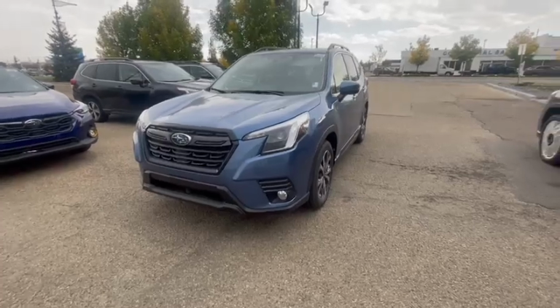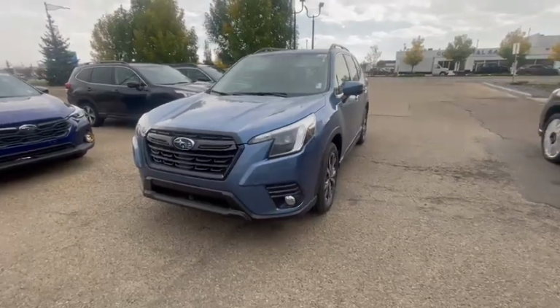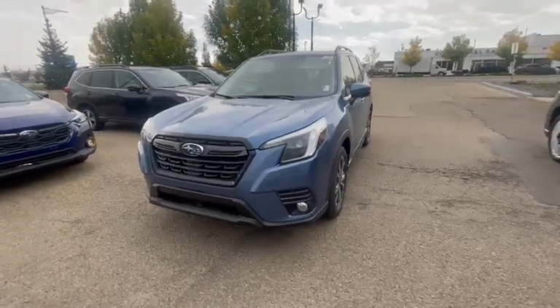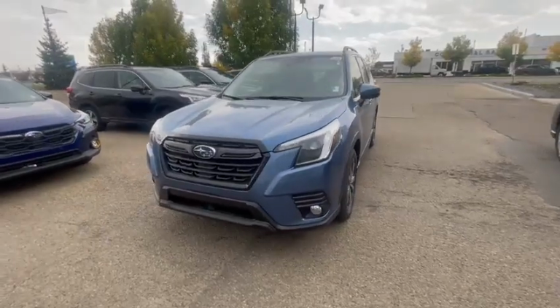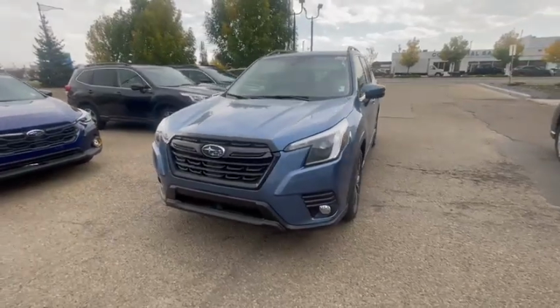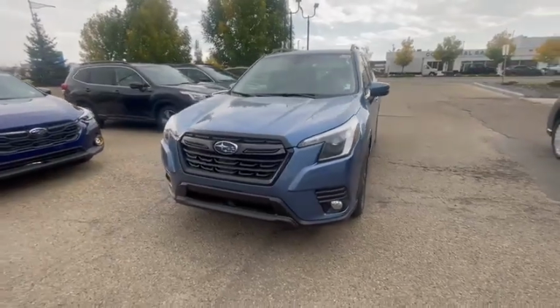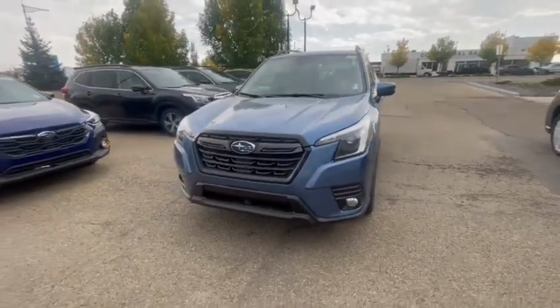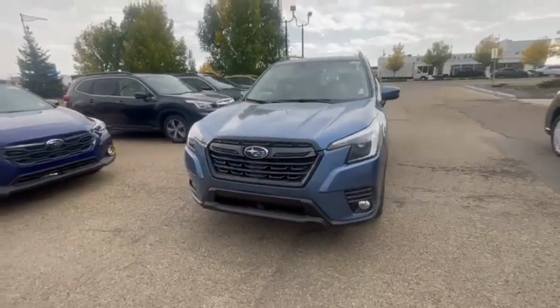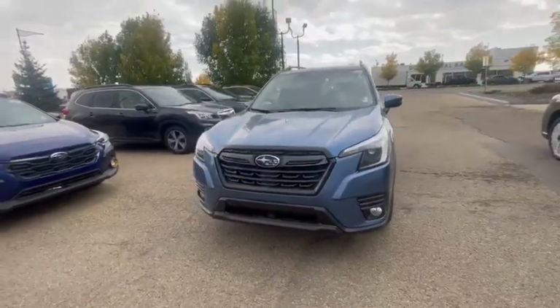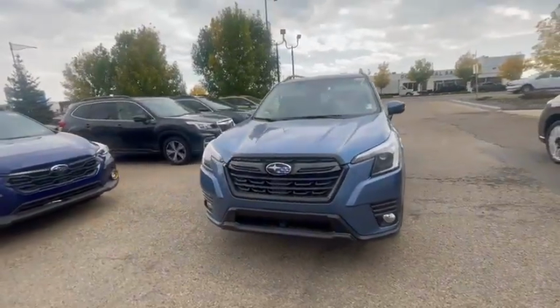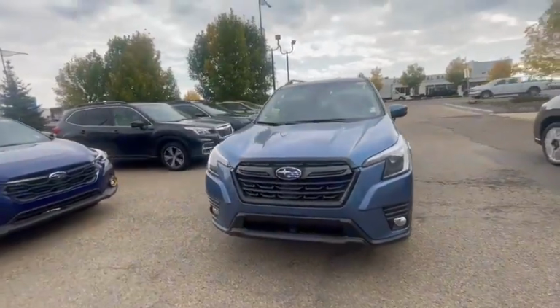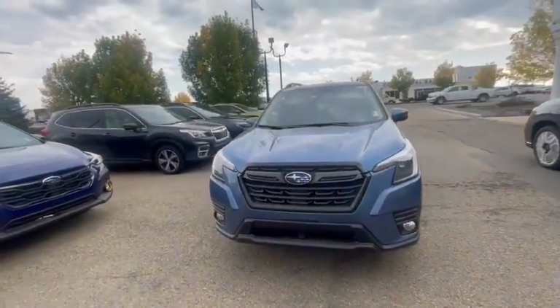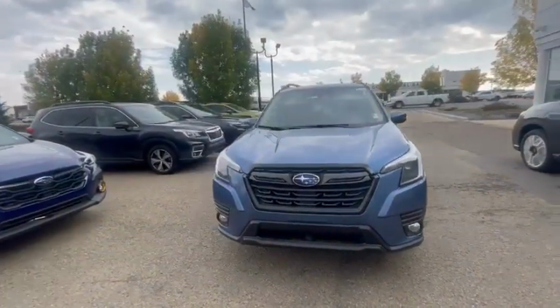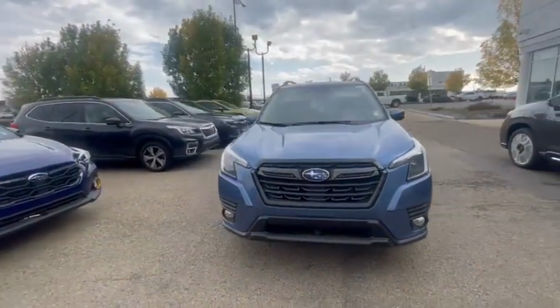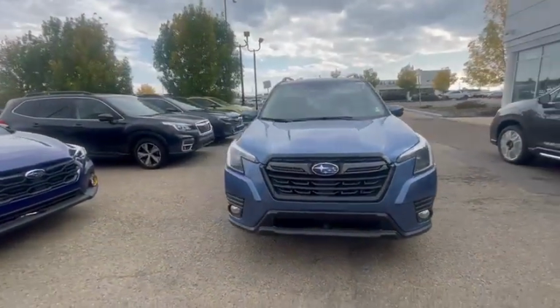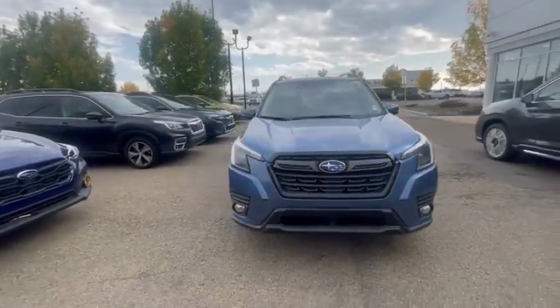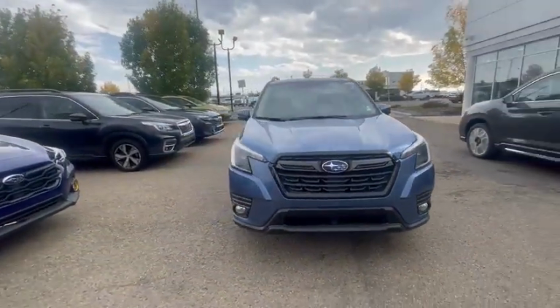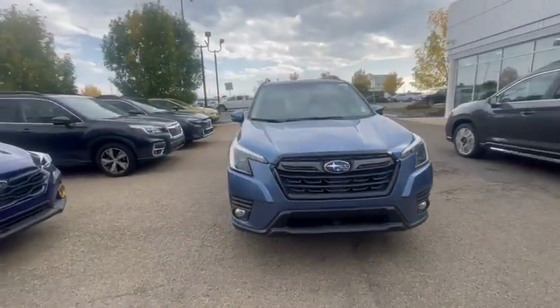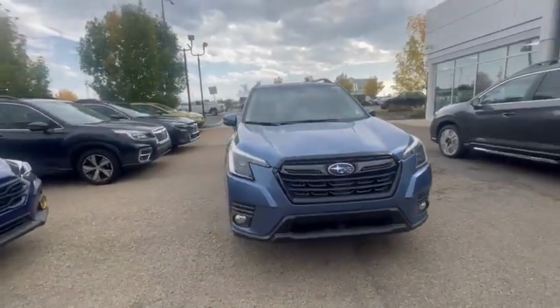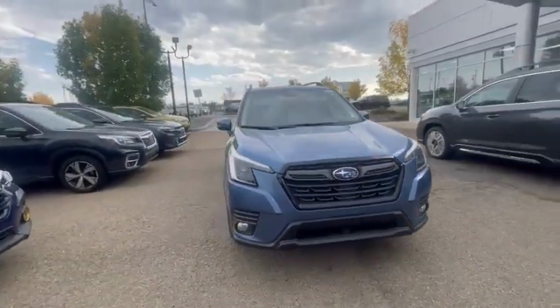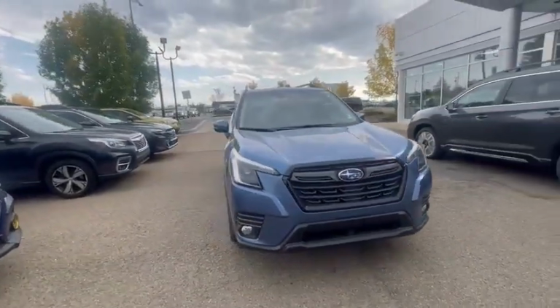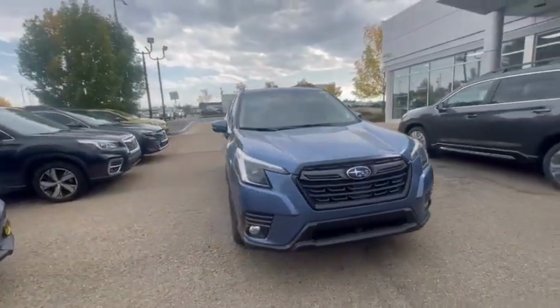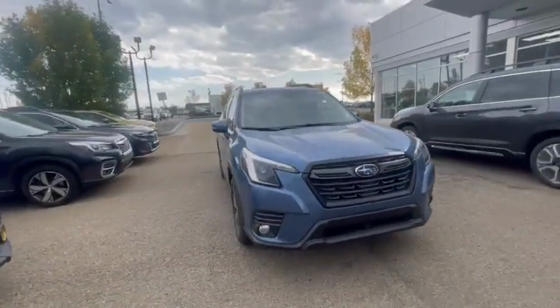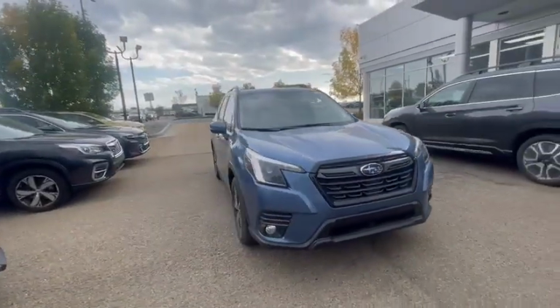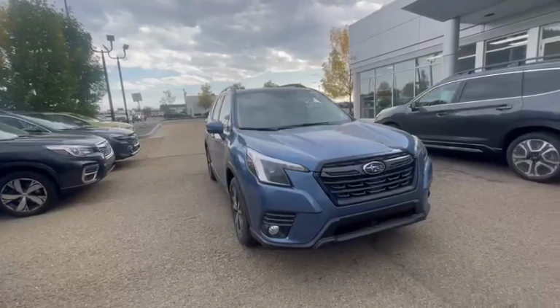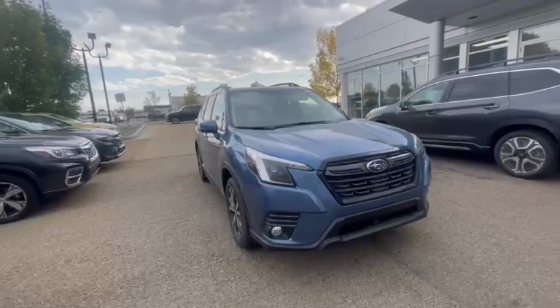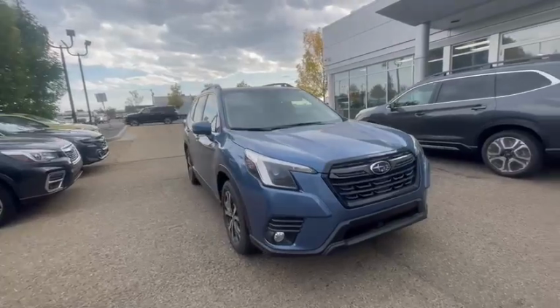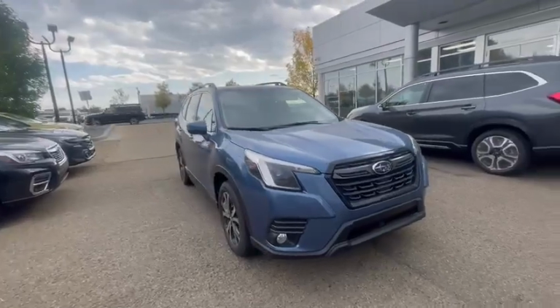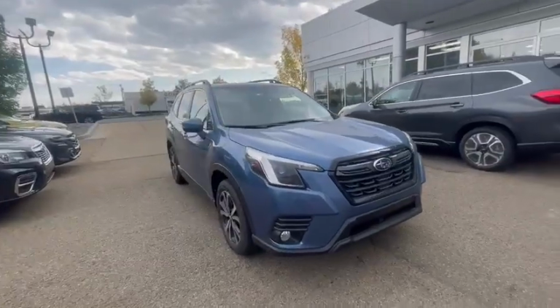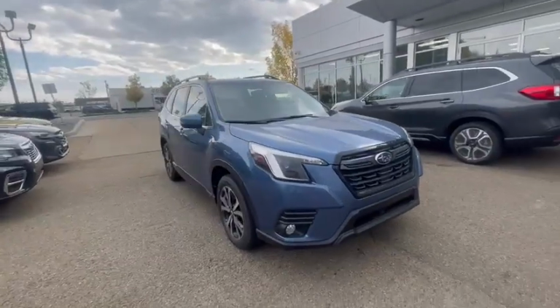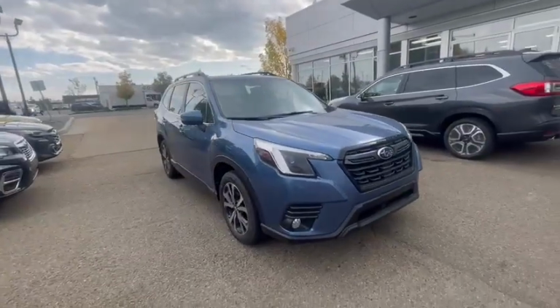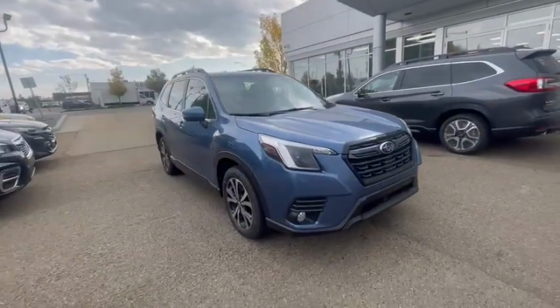Hello Katie, it's Riley here with Riley's Subaru. Thank you for inquiring with us on one of our 2023 Subaru Foresters.